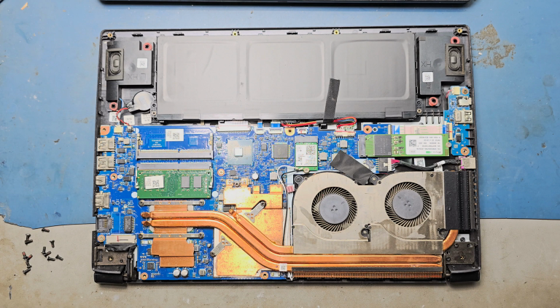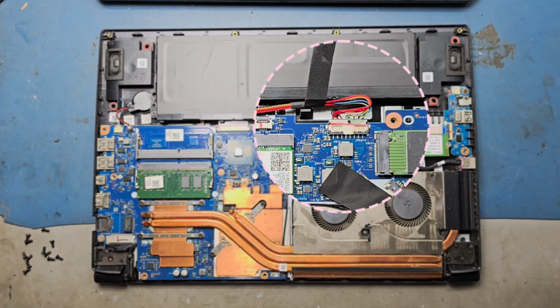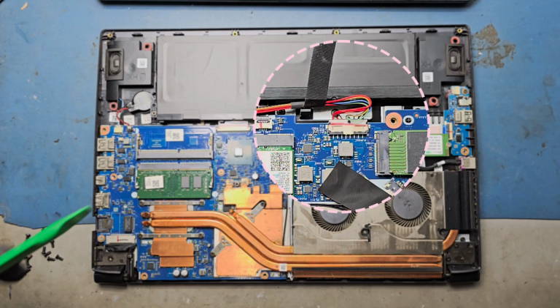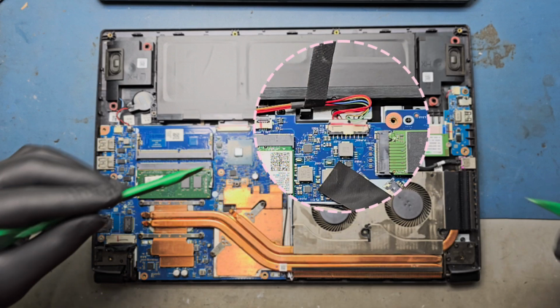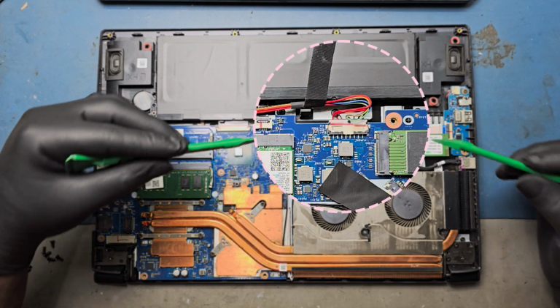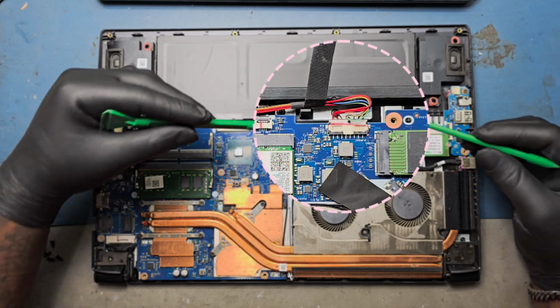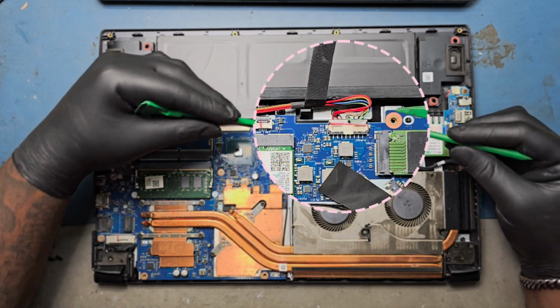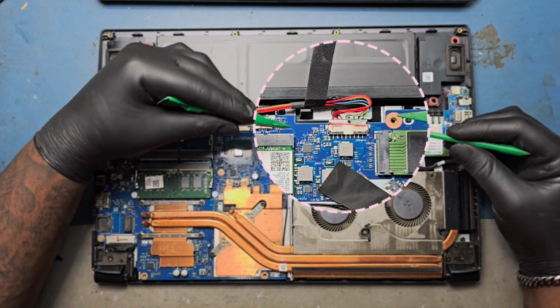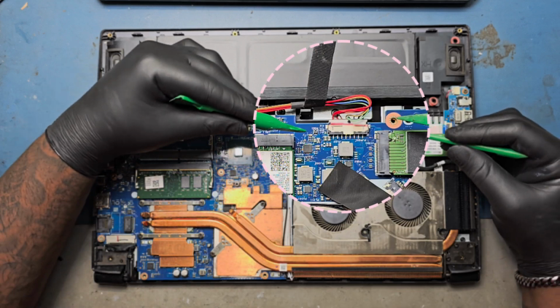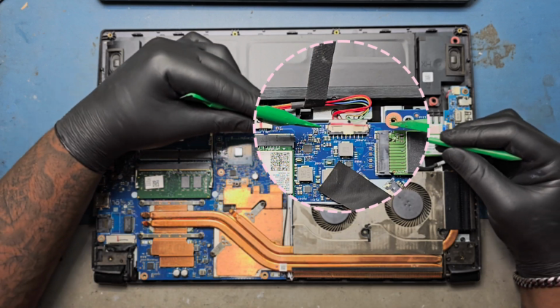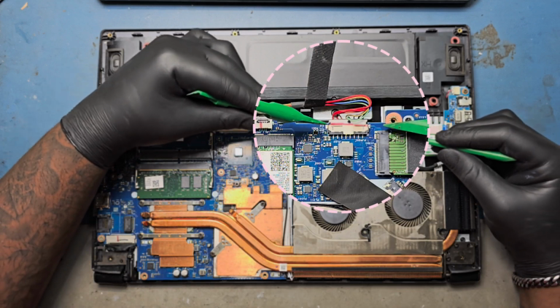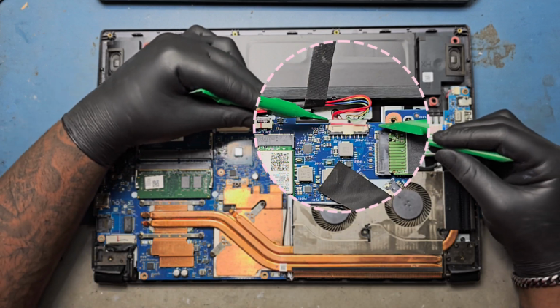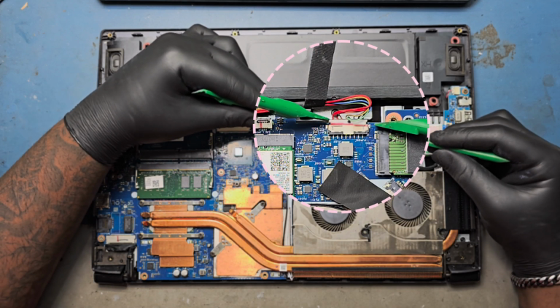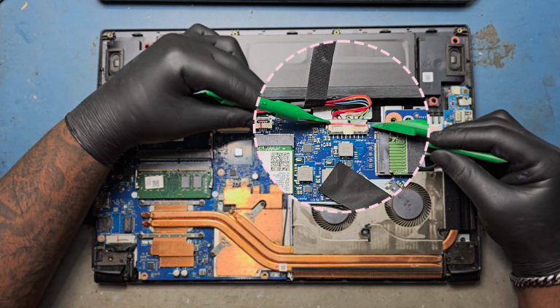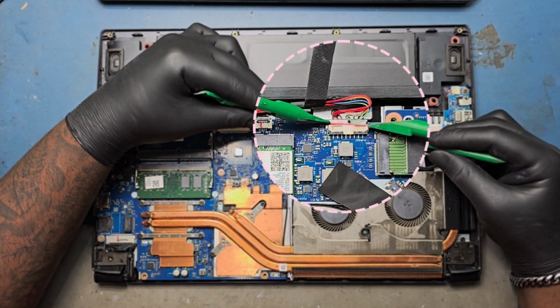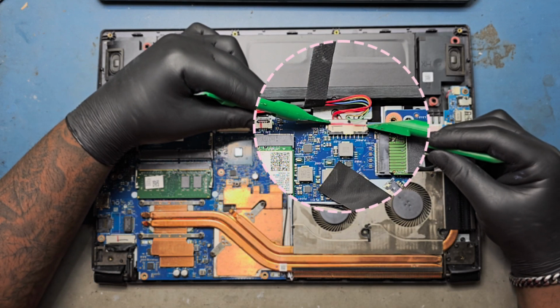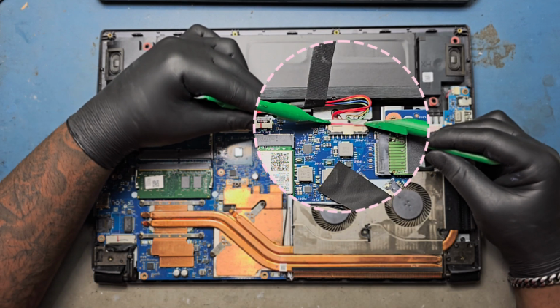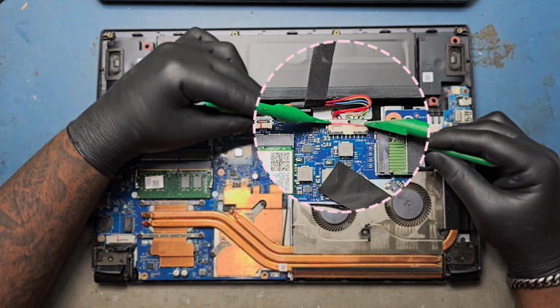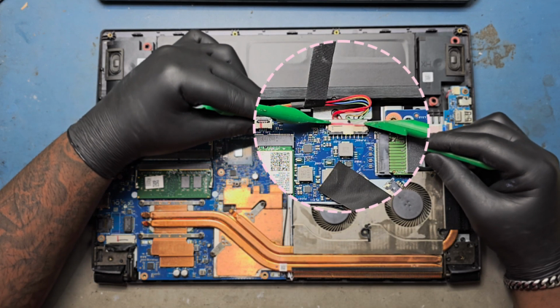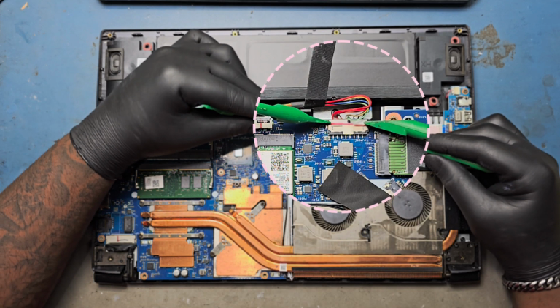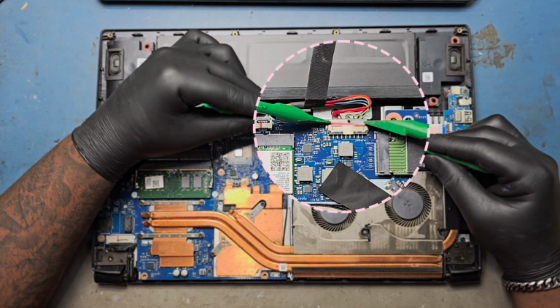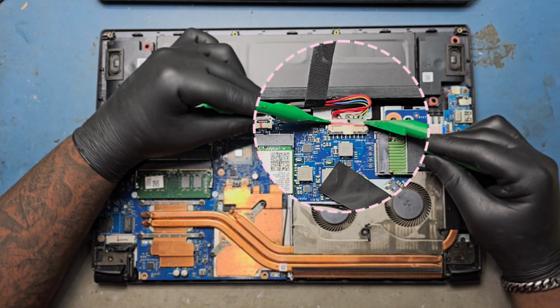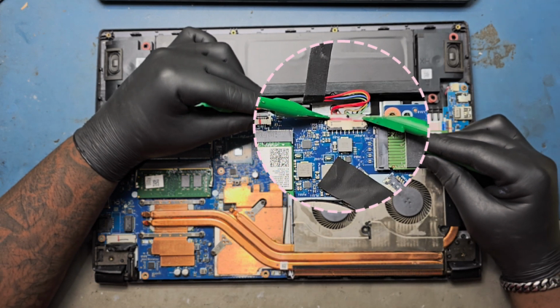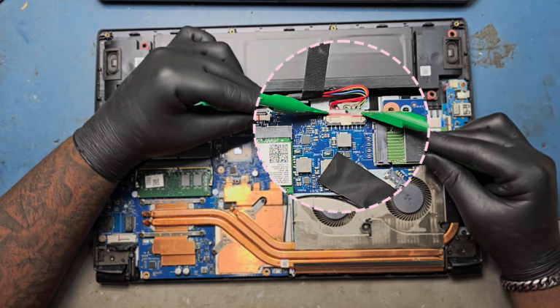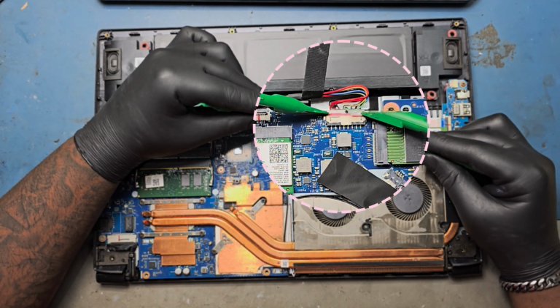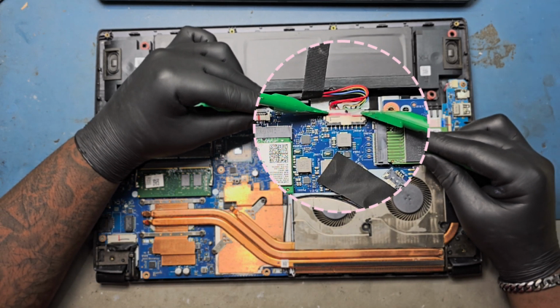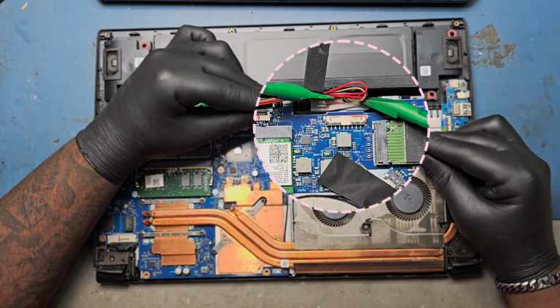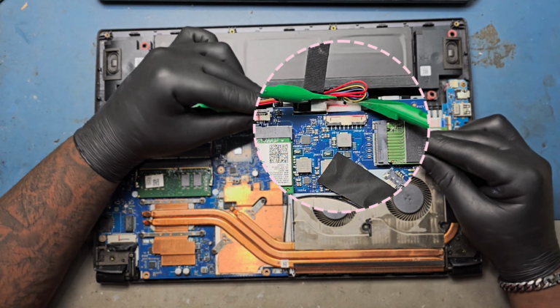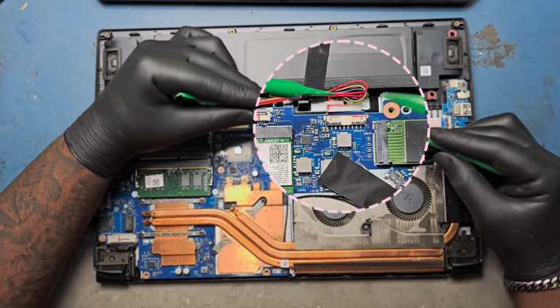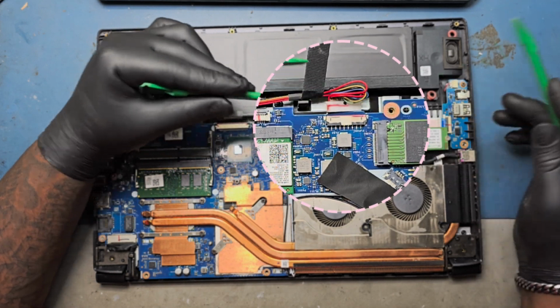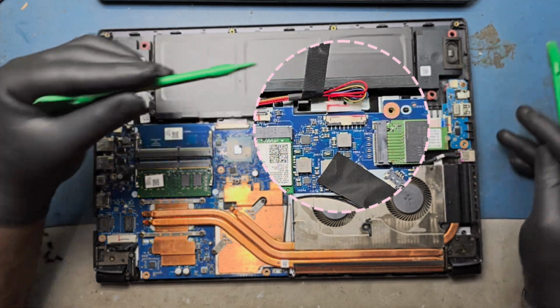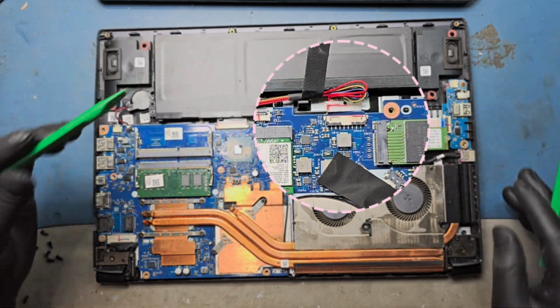First, remove the battery cable from the motherboard connector to prevent damages.